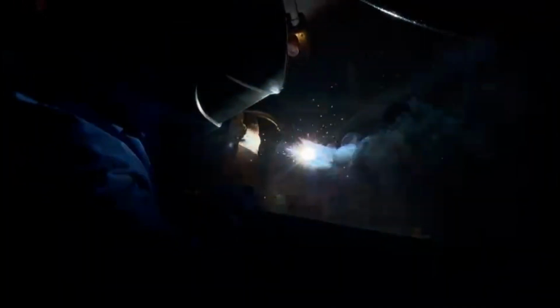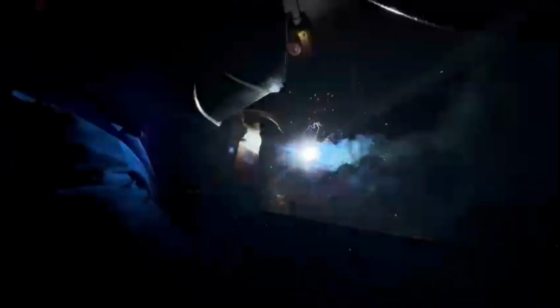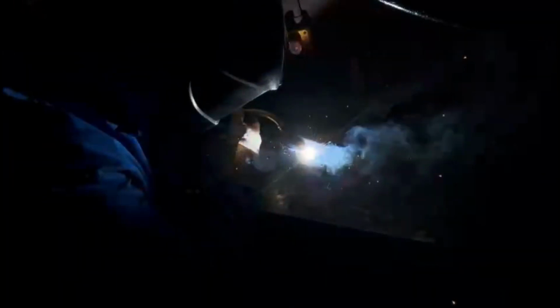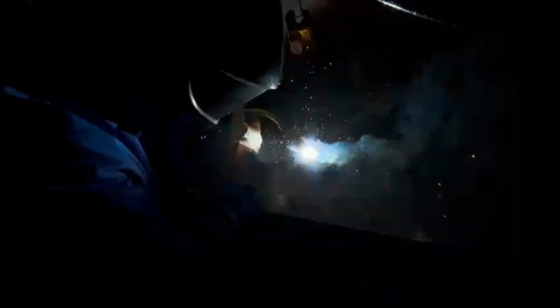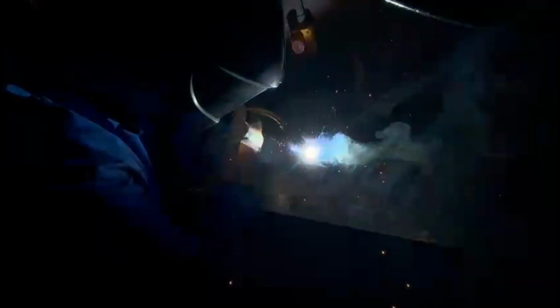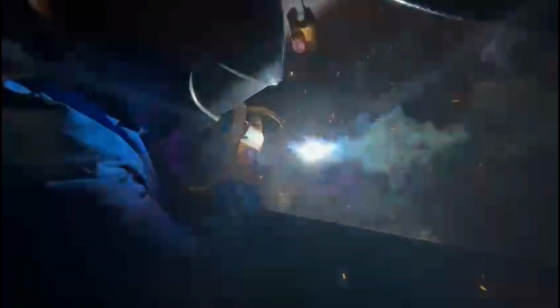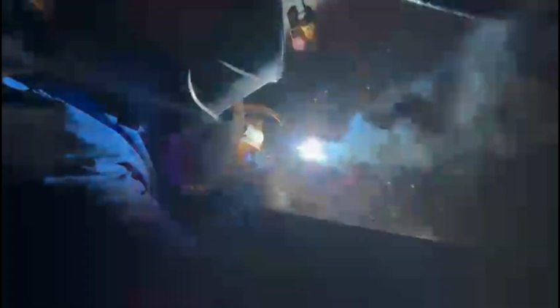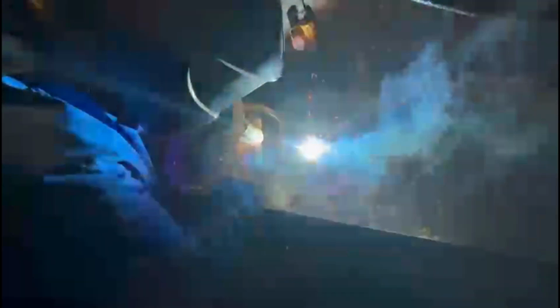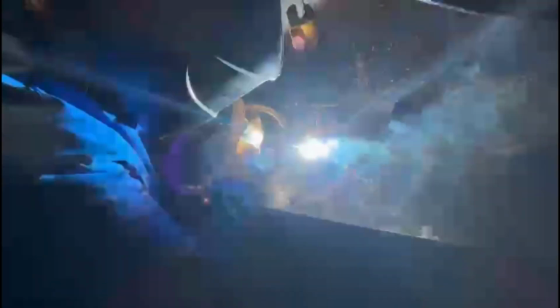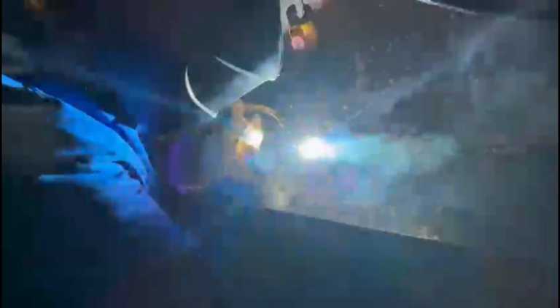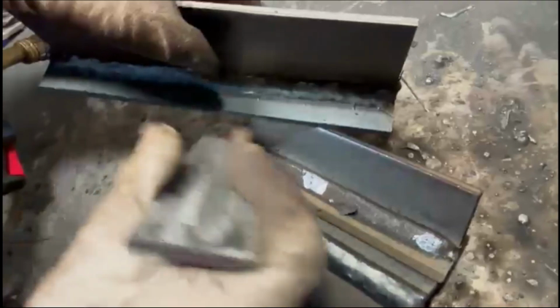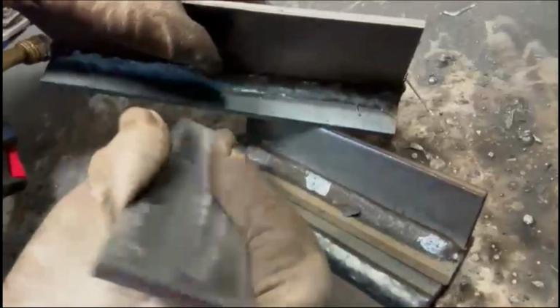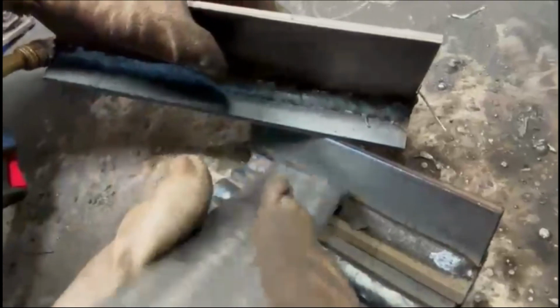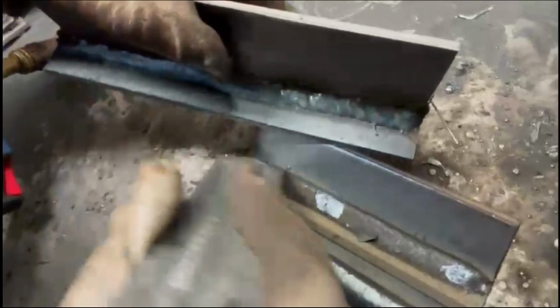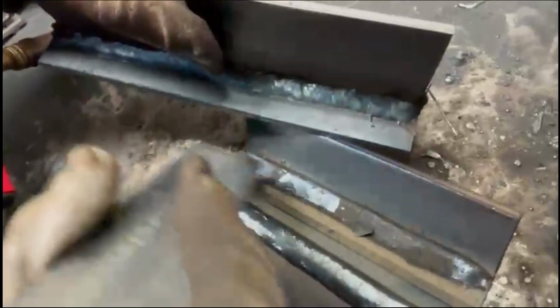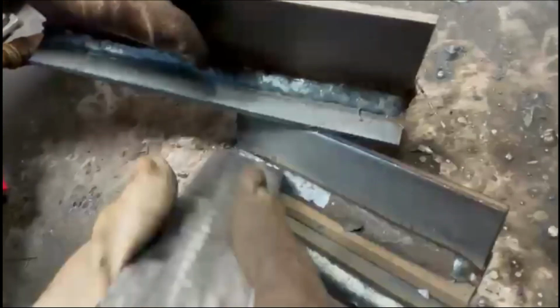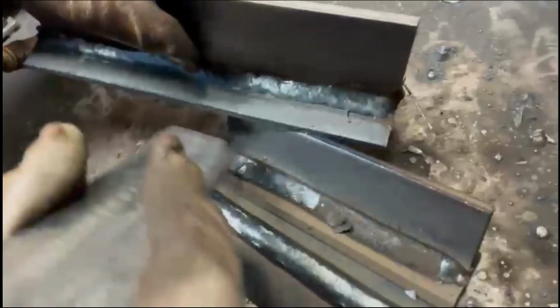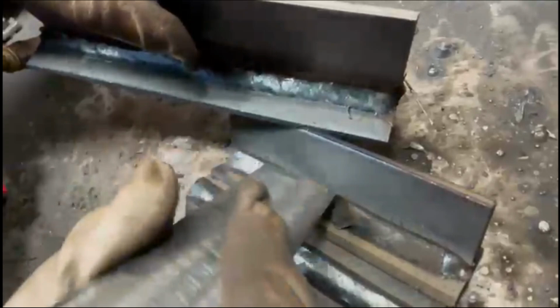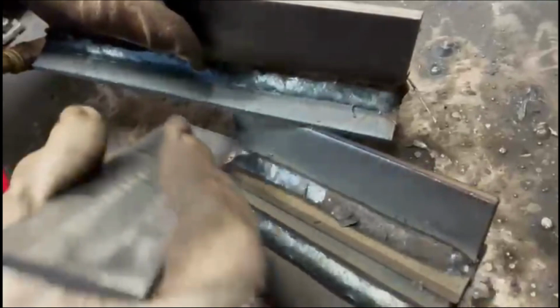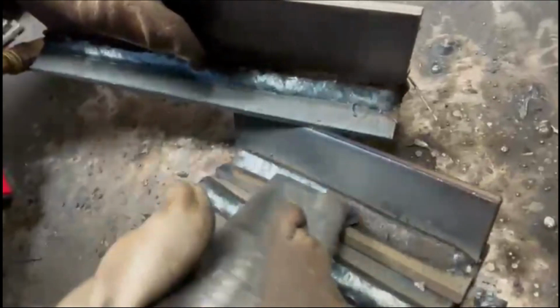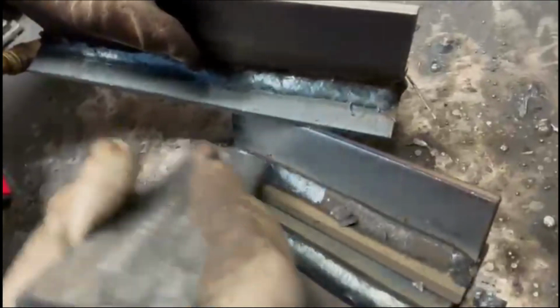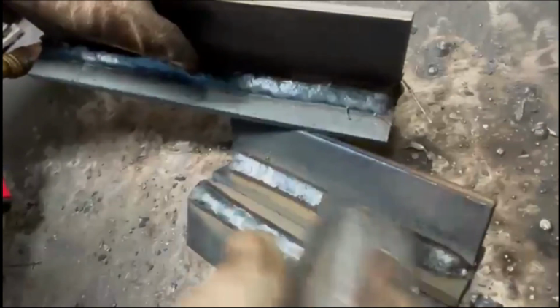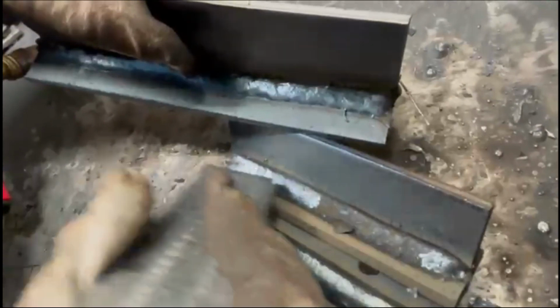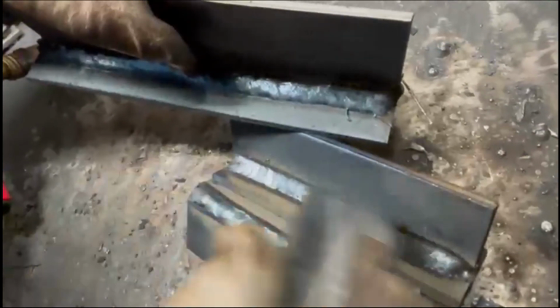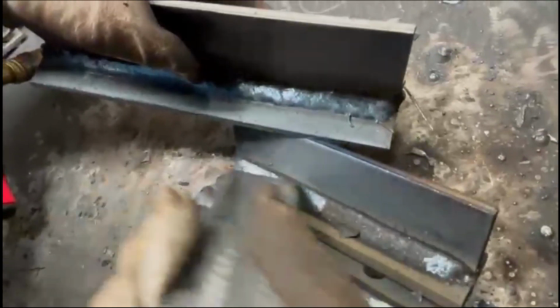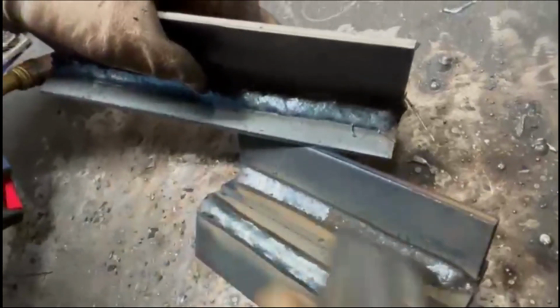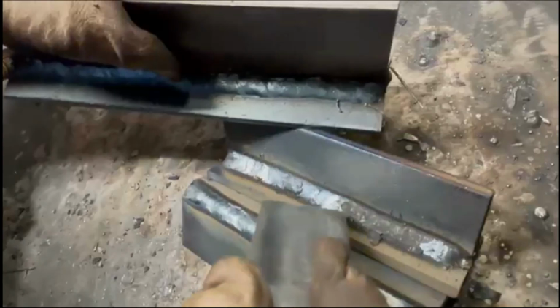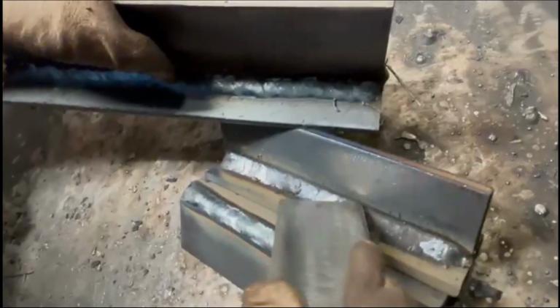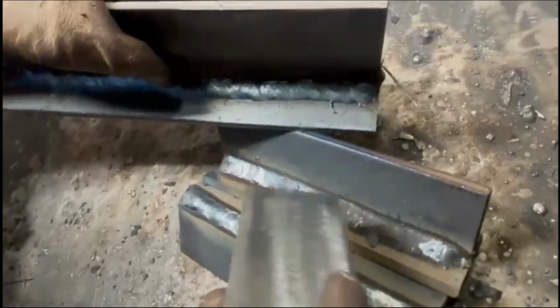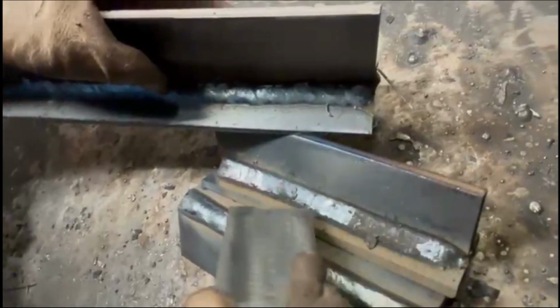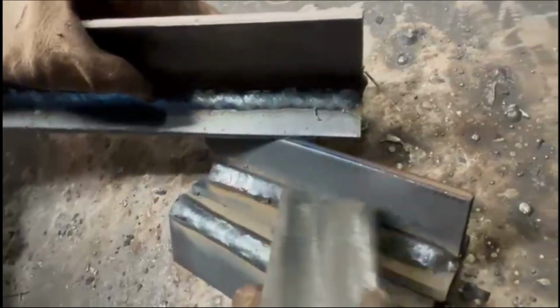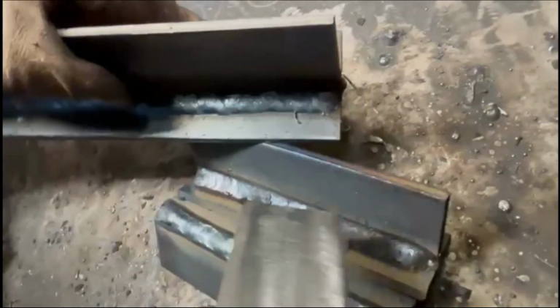As we make our way to the end of this run we've got to de-slag it, and what we should see is a nice flat consistent profile.